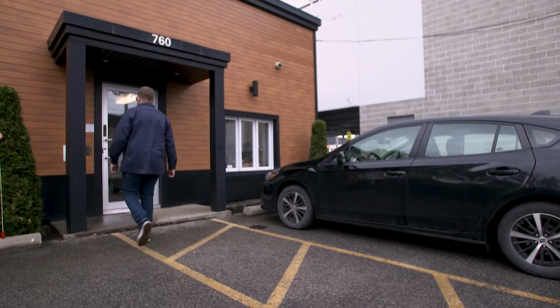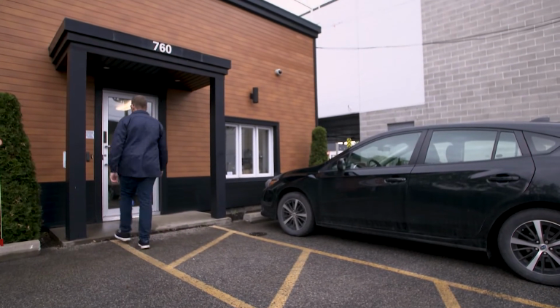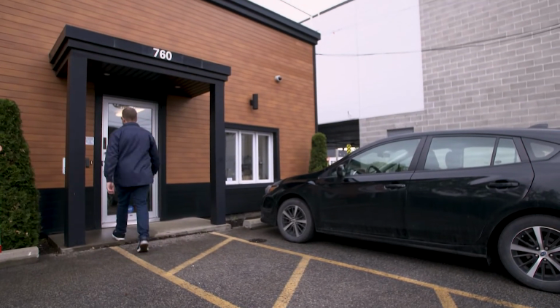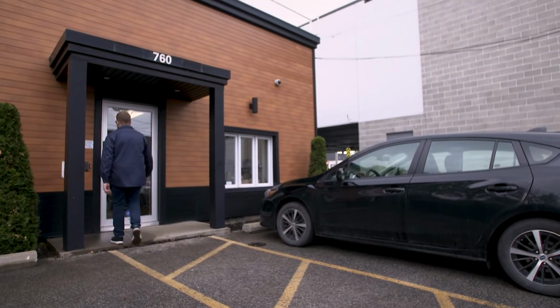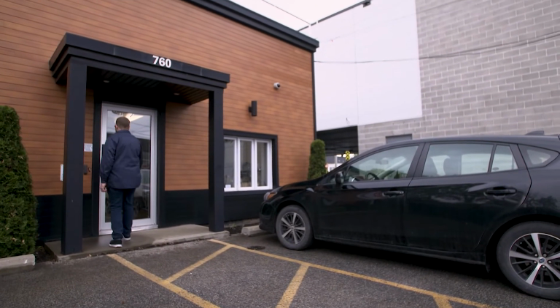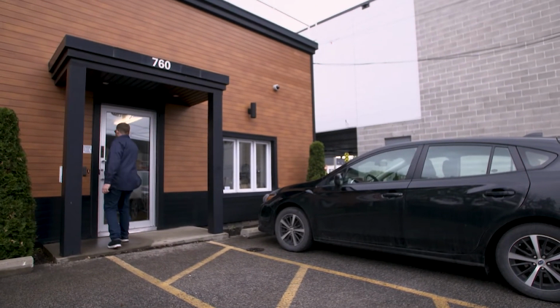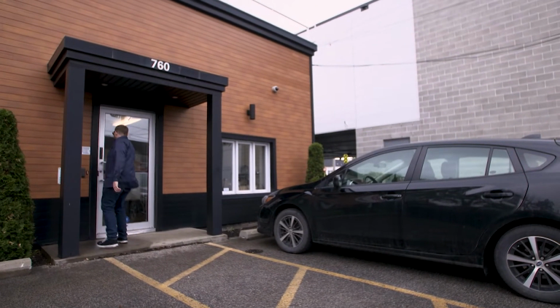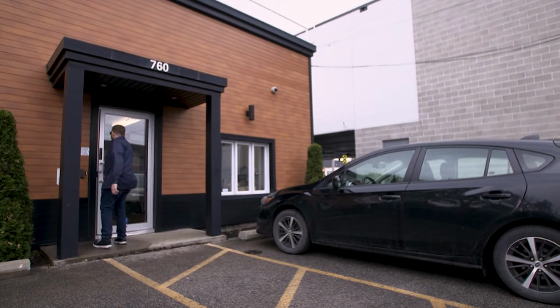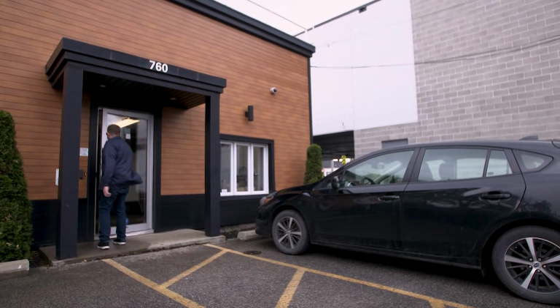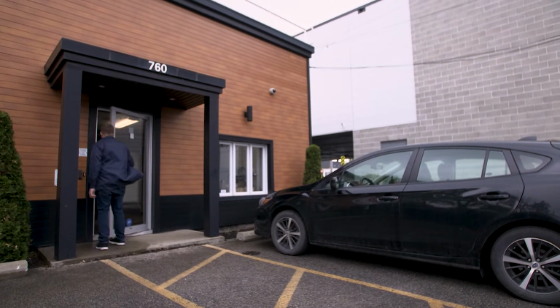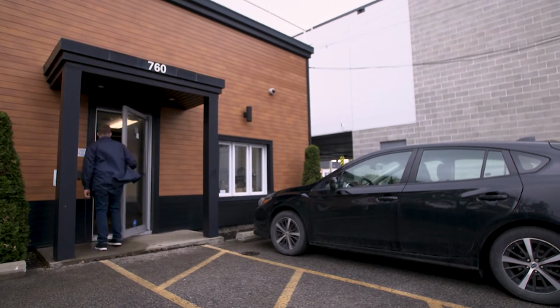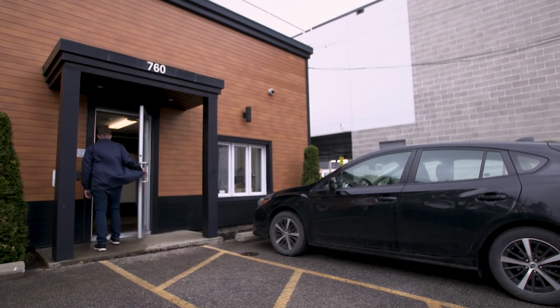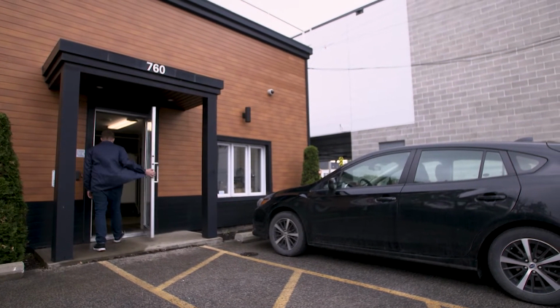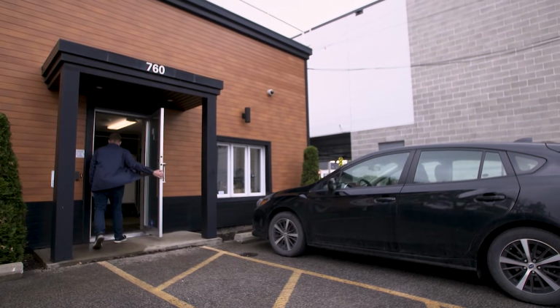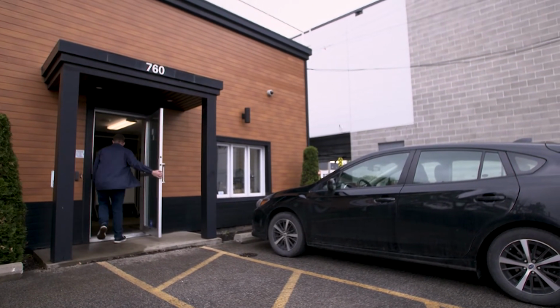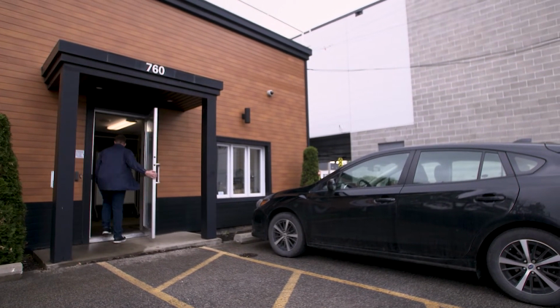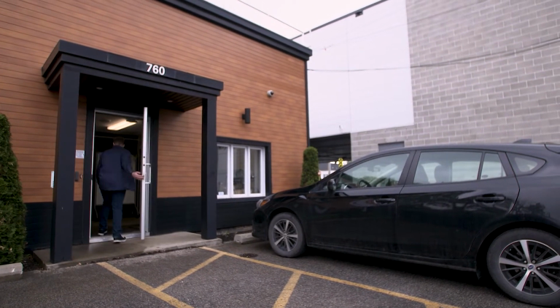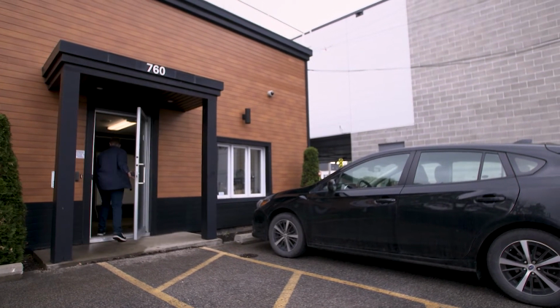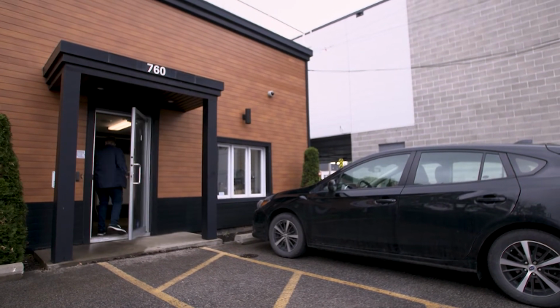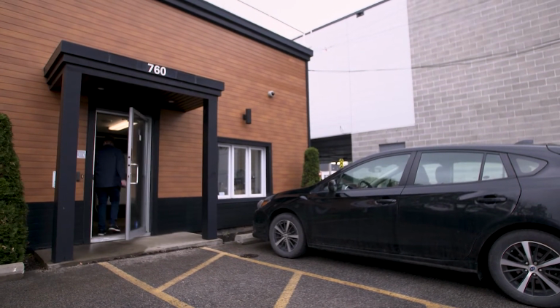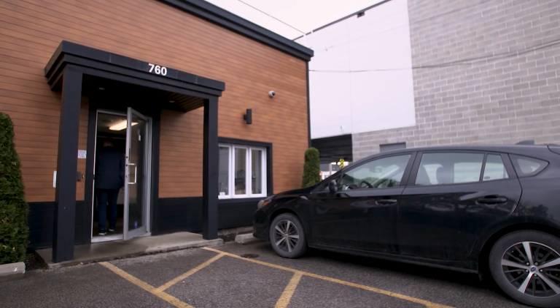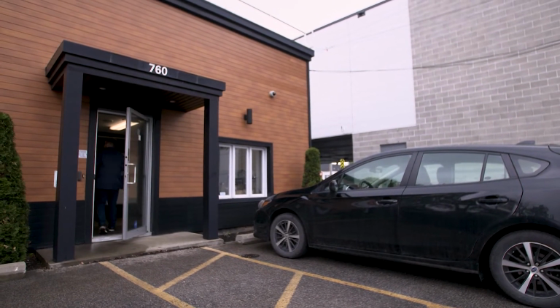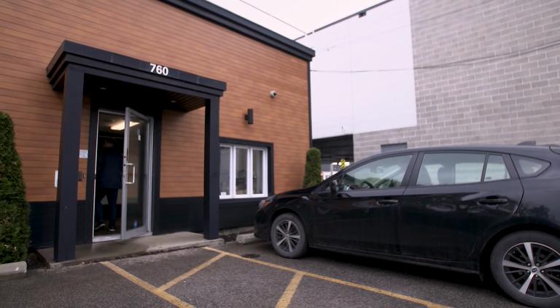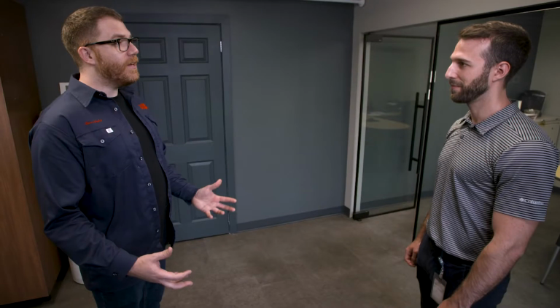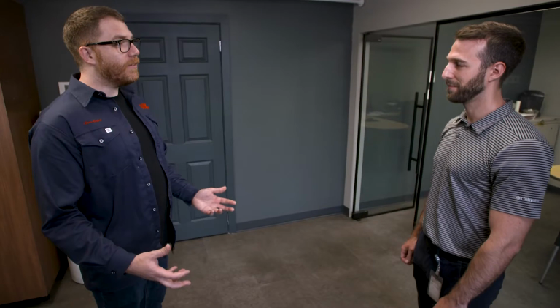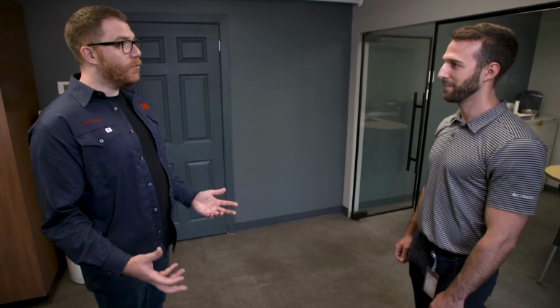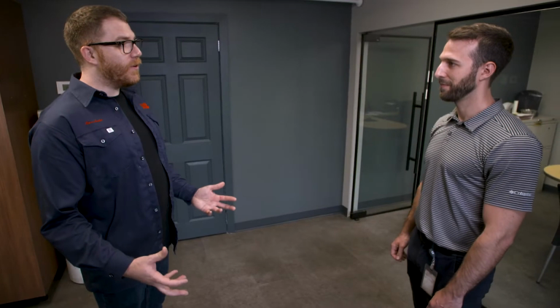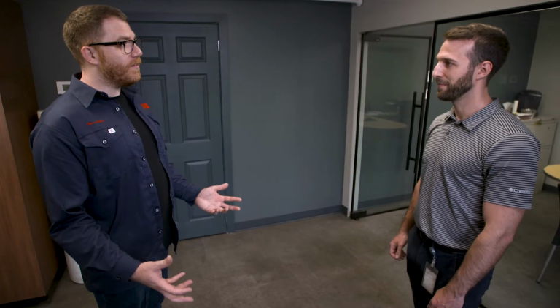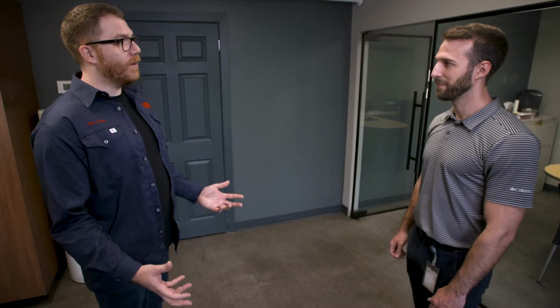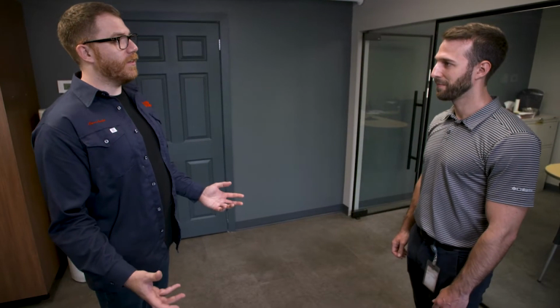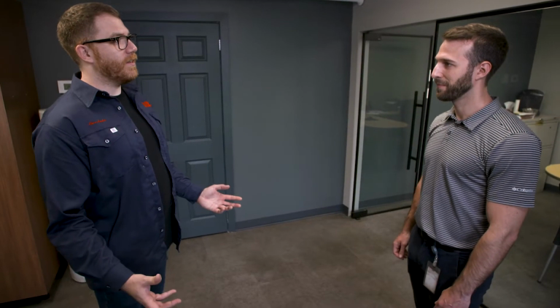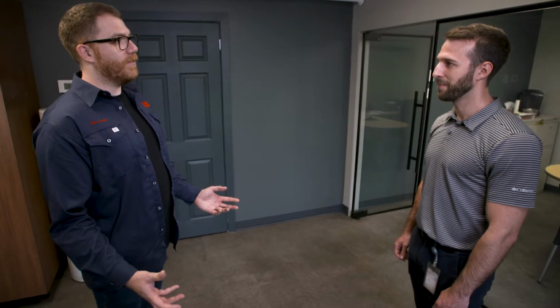Marc-Olivier Britton is the production manager here. Marc-Olivier, what happens here at the facility?